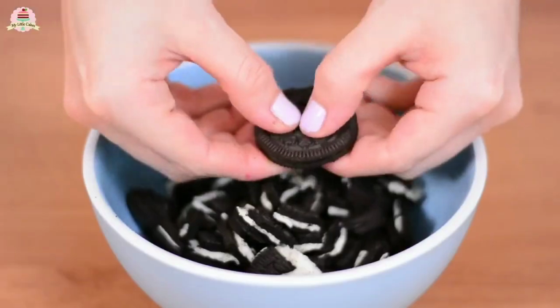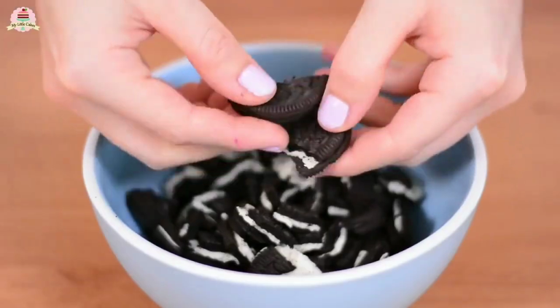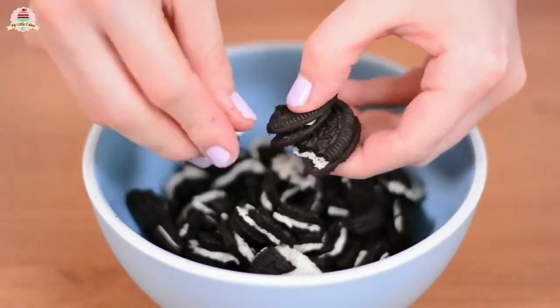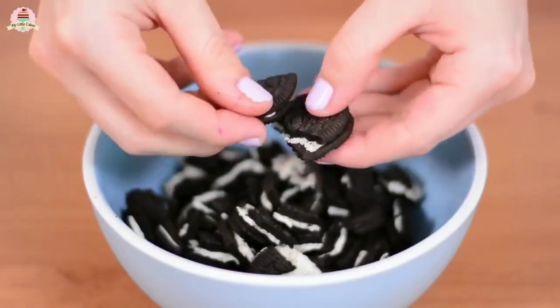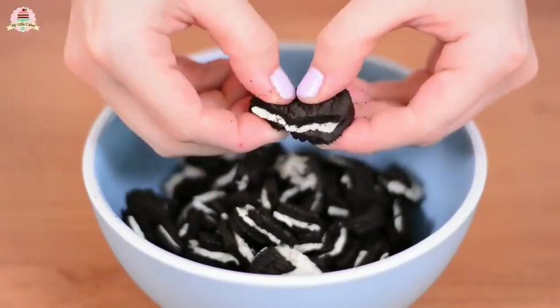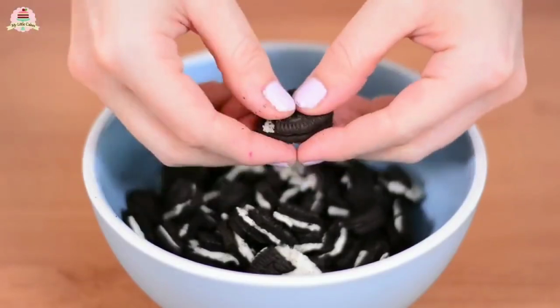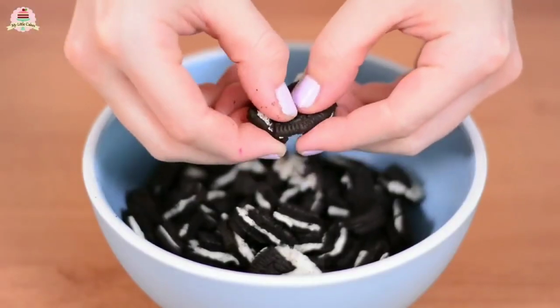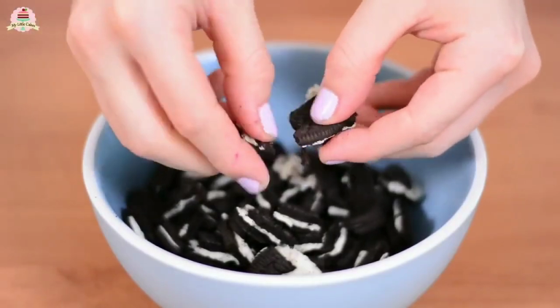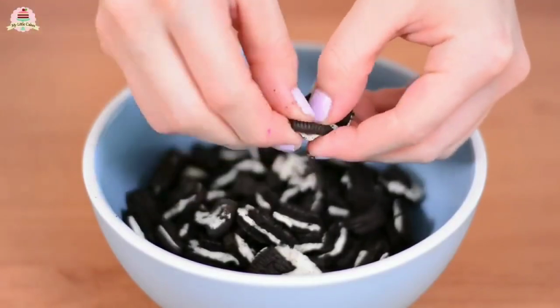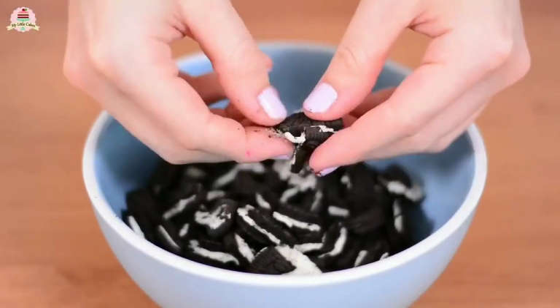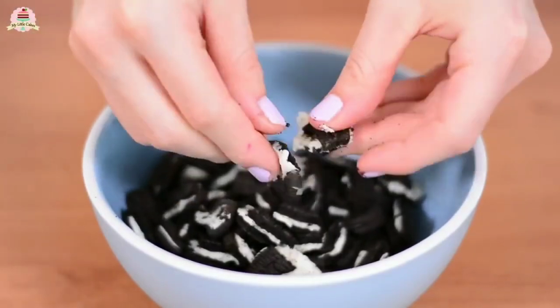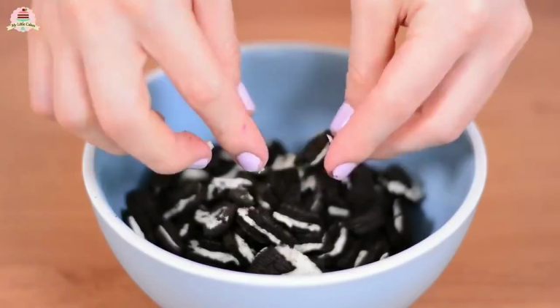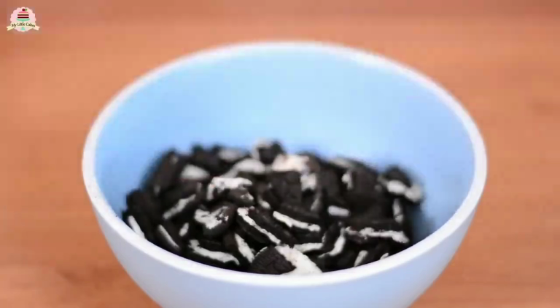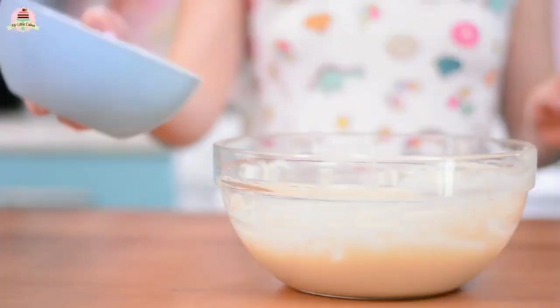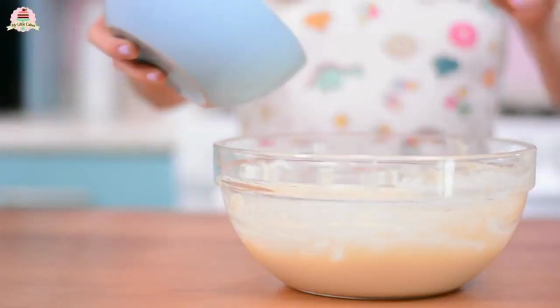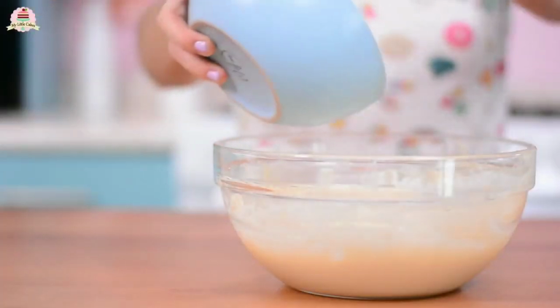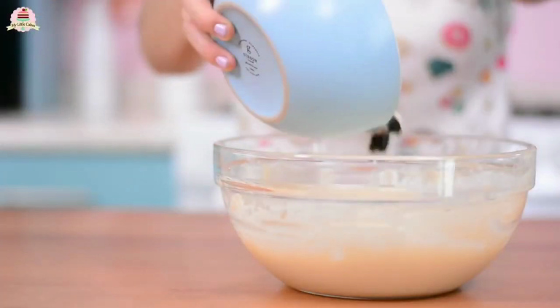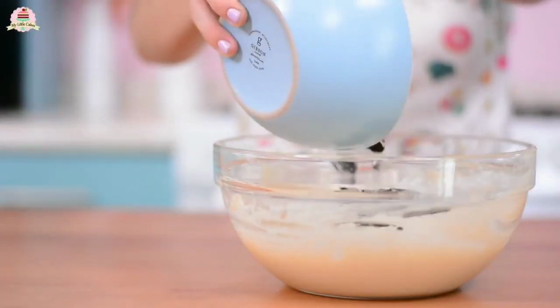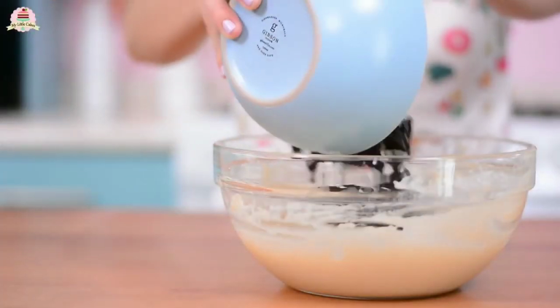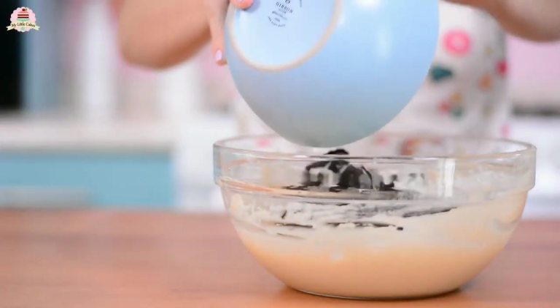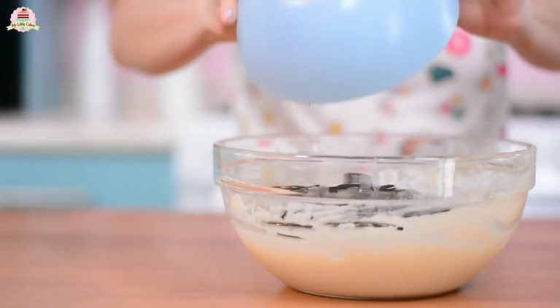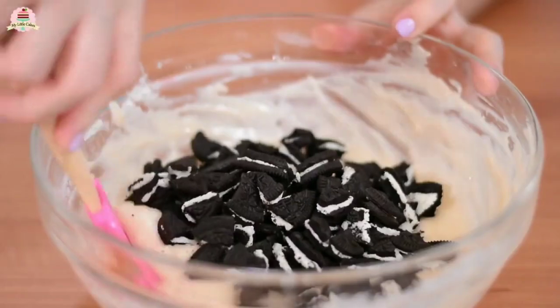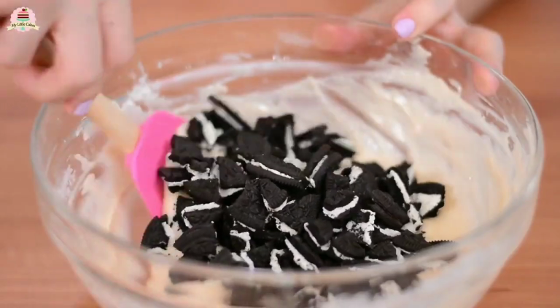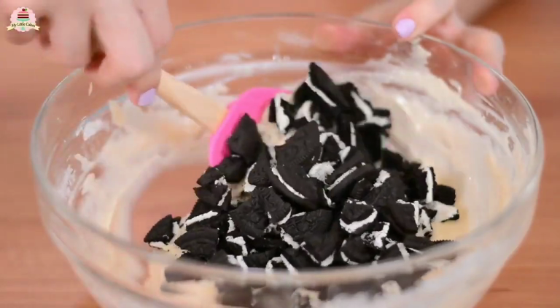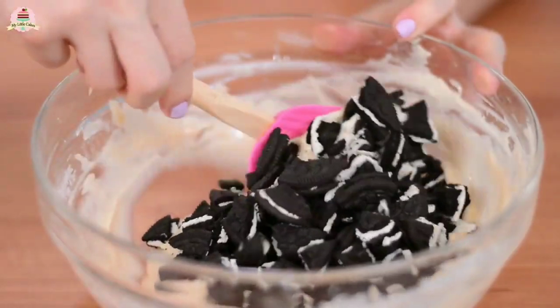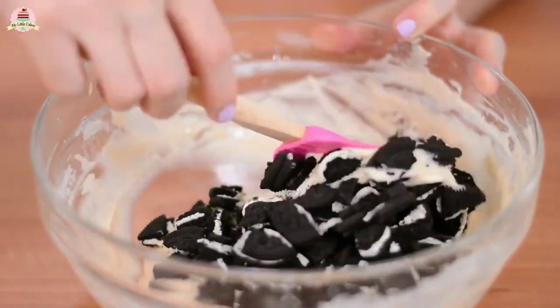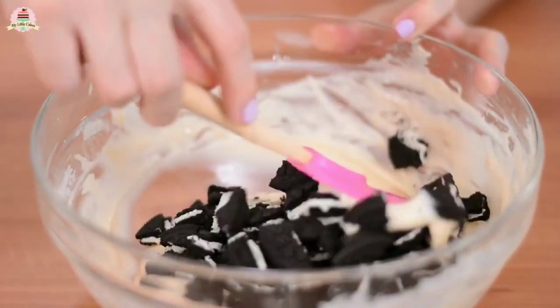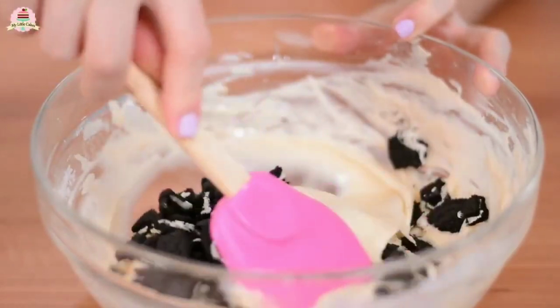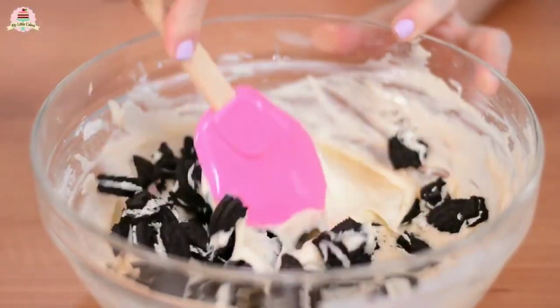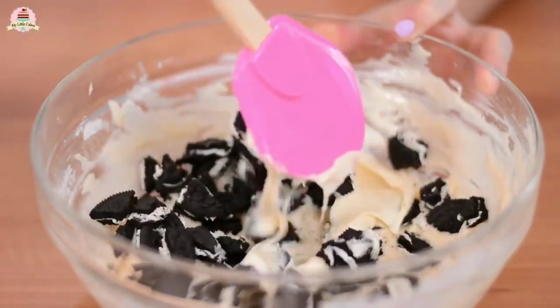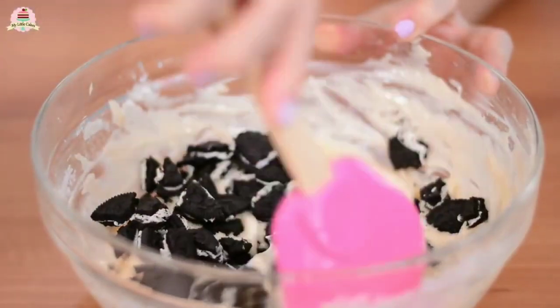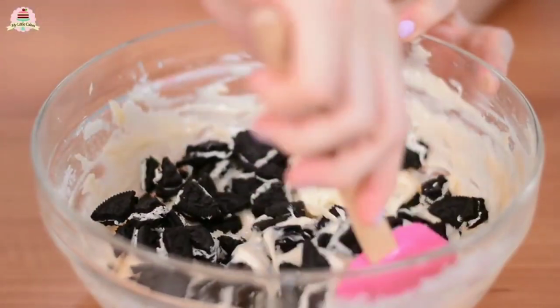Now, crumble up the cookies and add them to the mixture. This looks delicious.